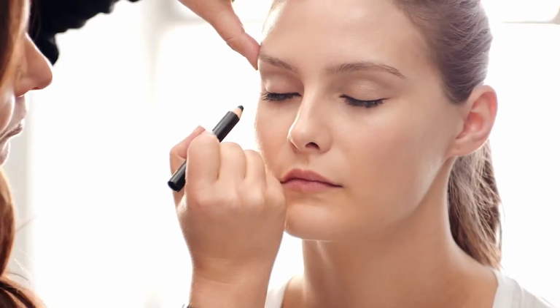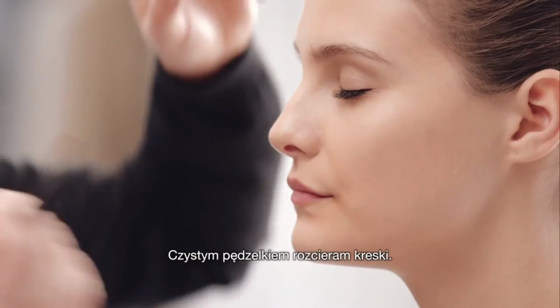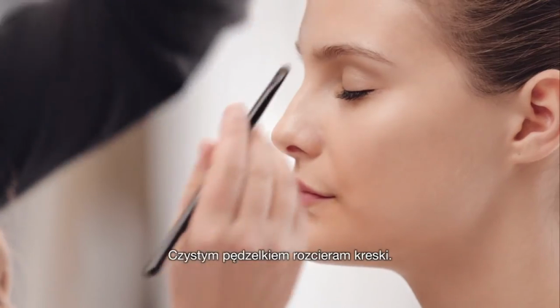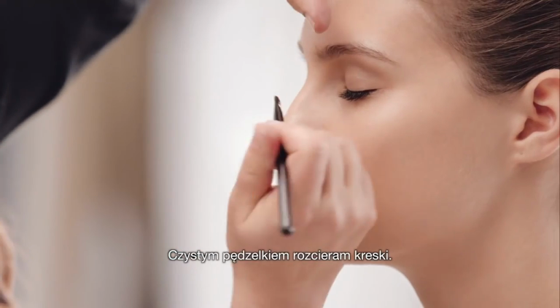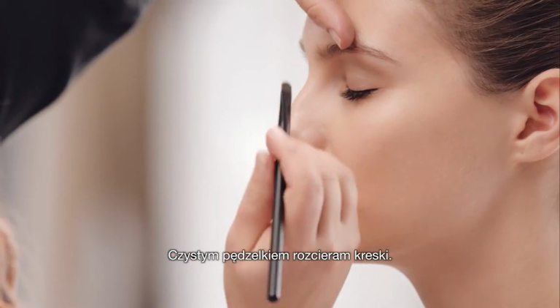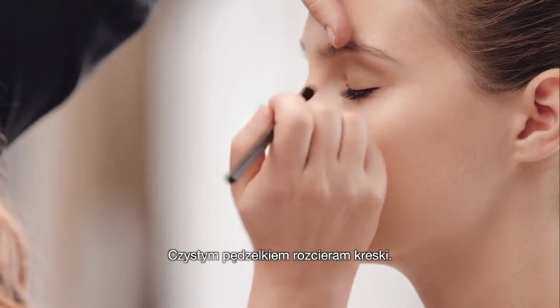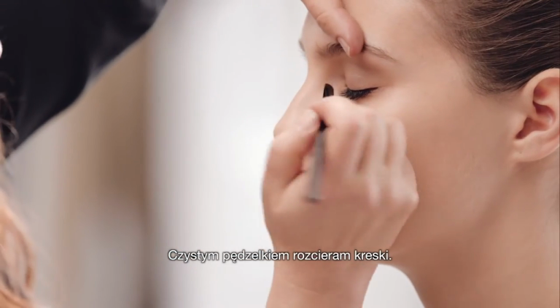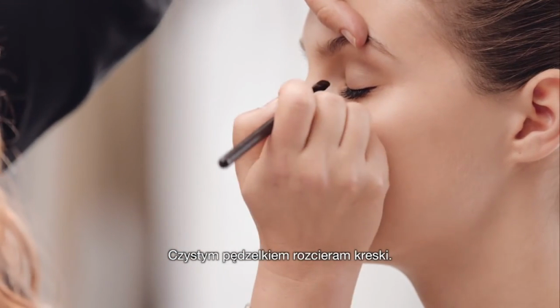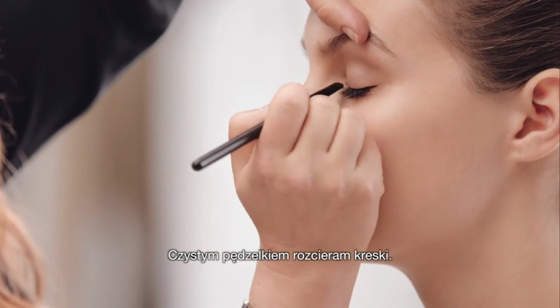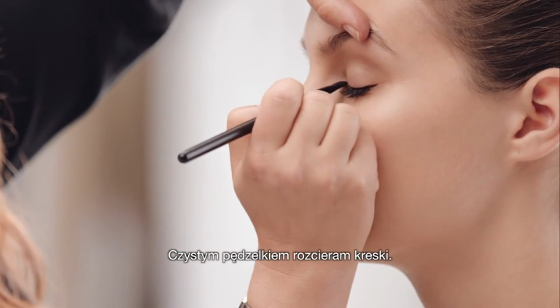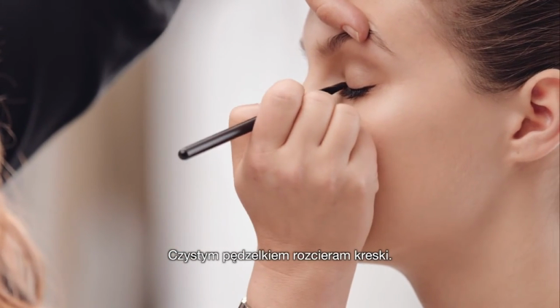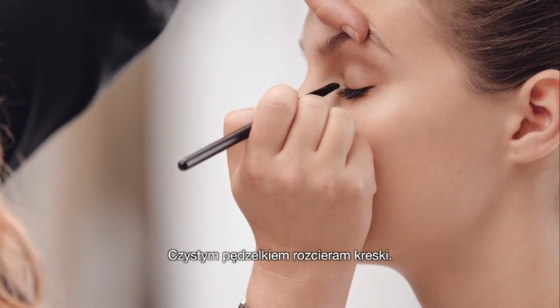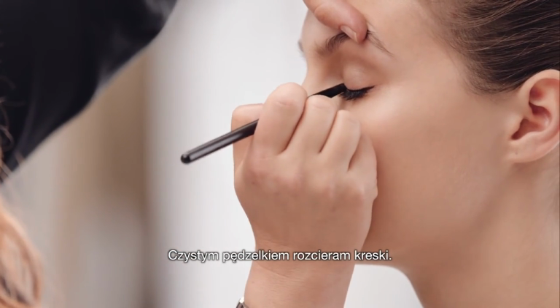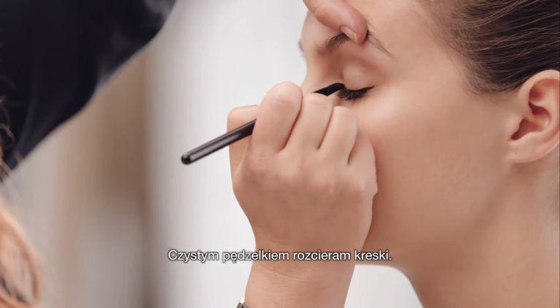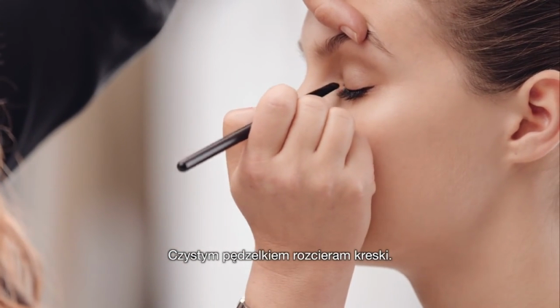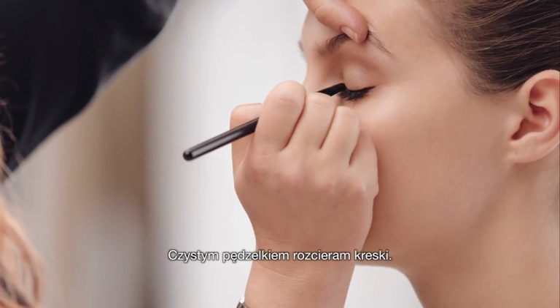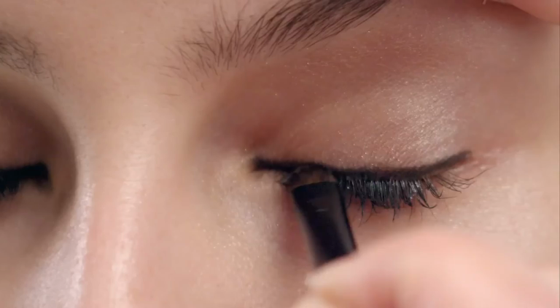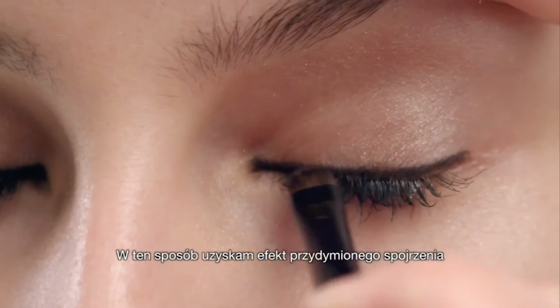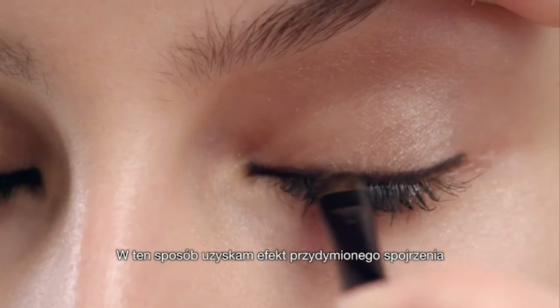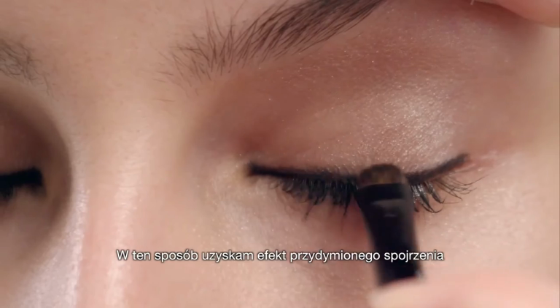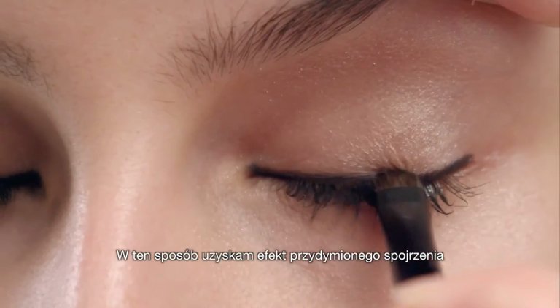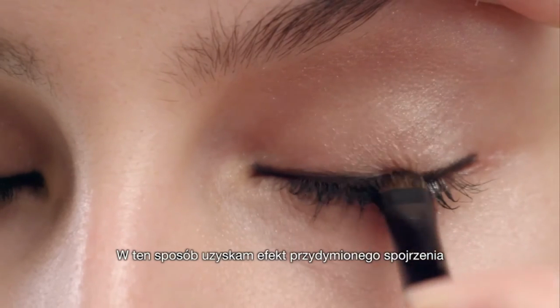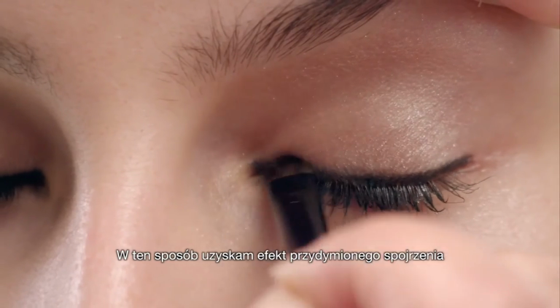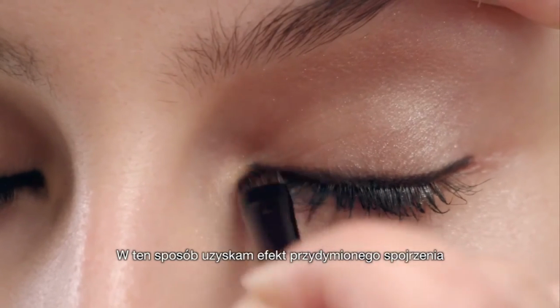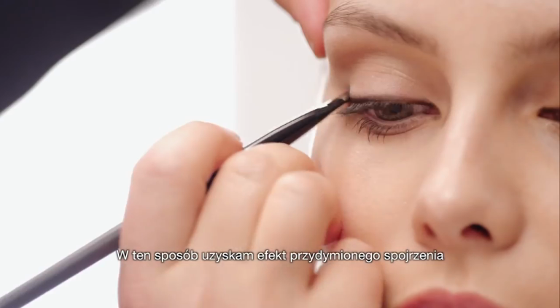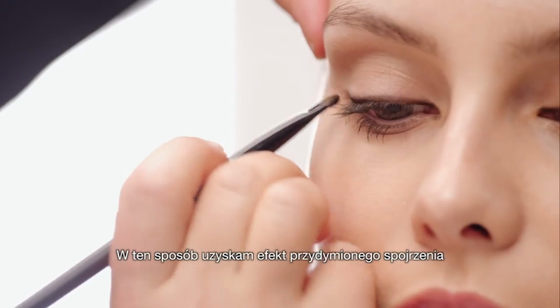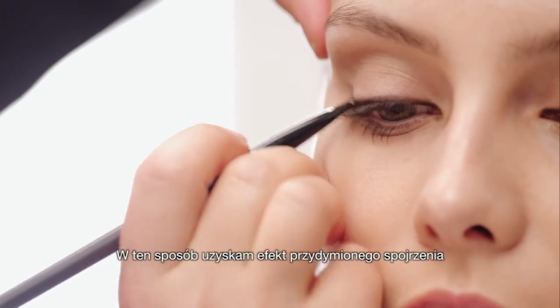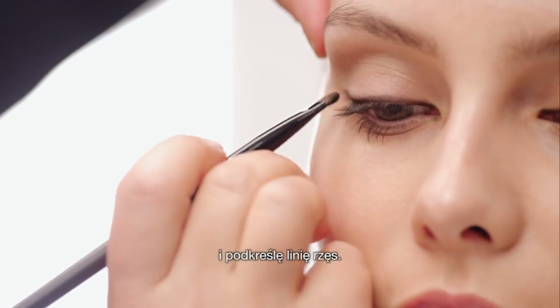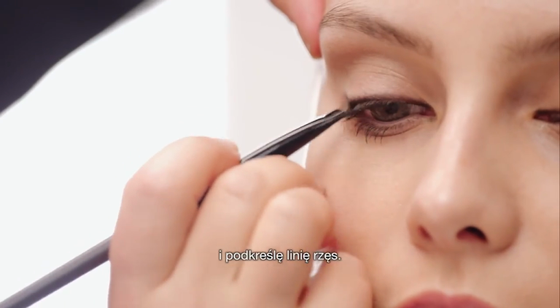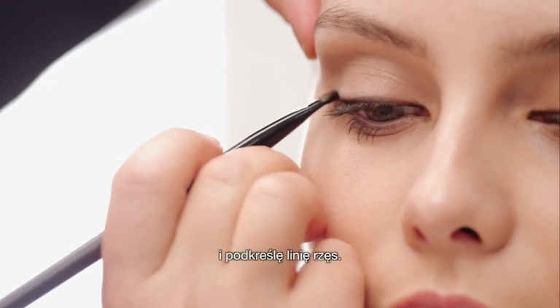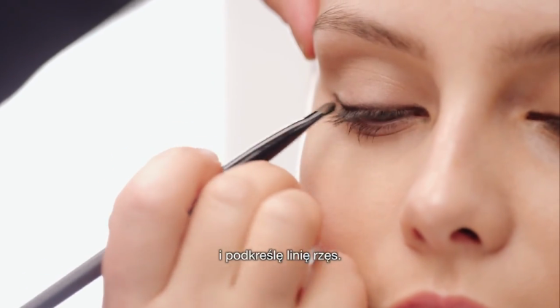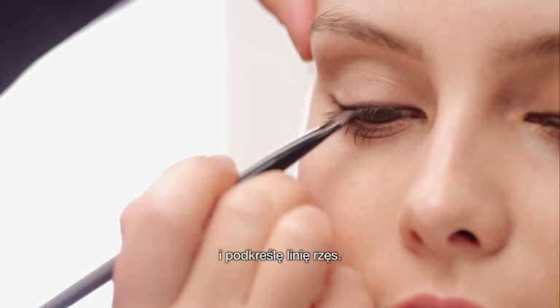I'm going to take a clean brush and then smoke it away at the top. It makes the line much bigger, but the root is intense.